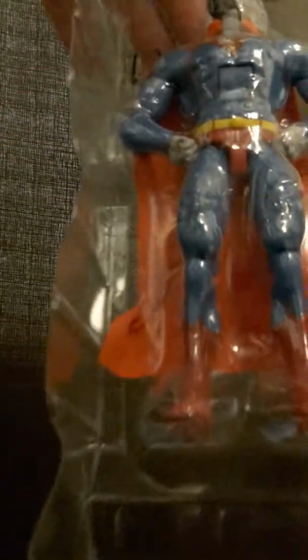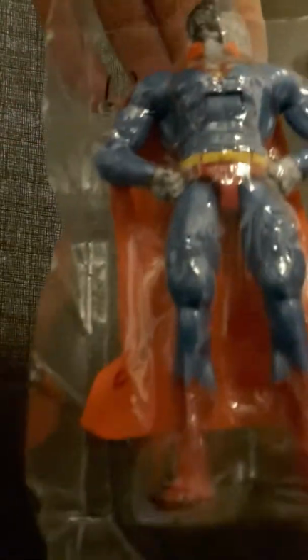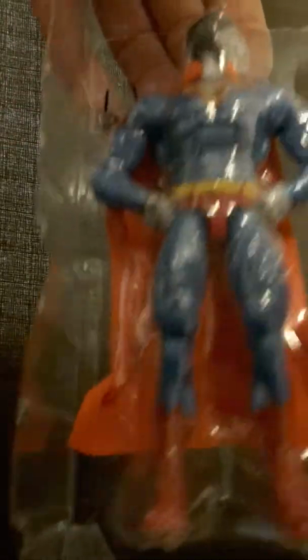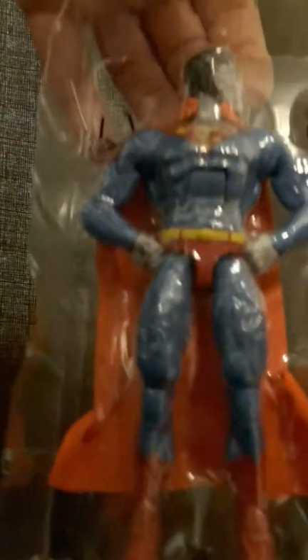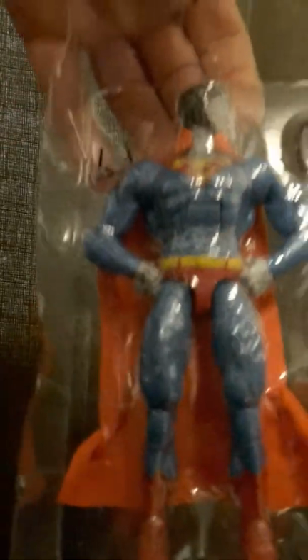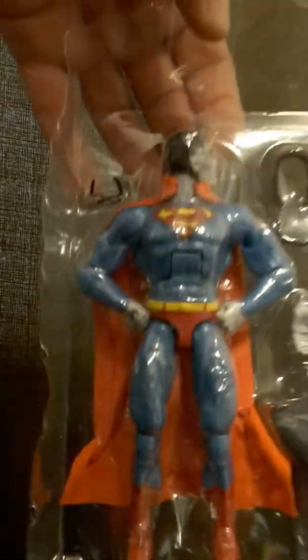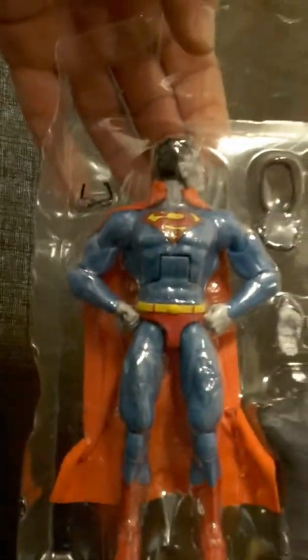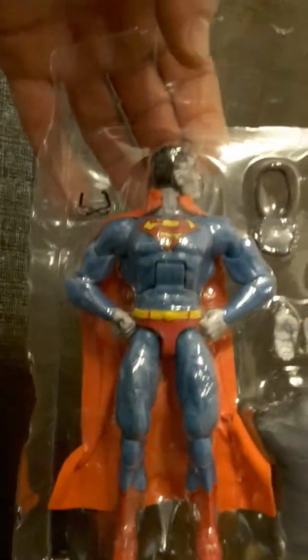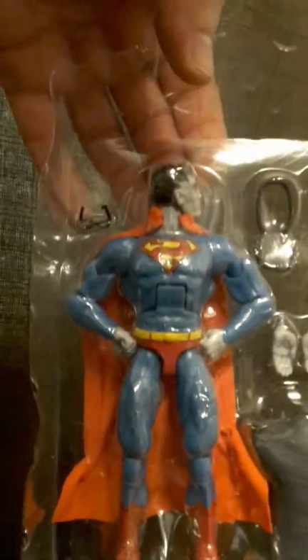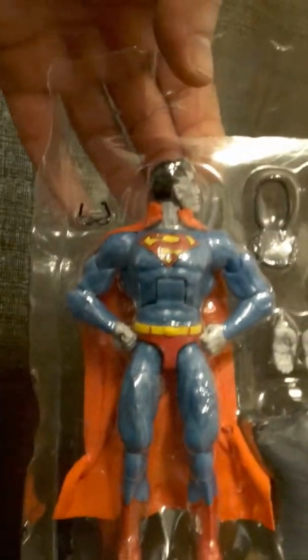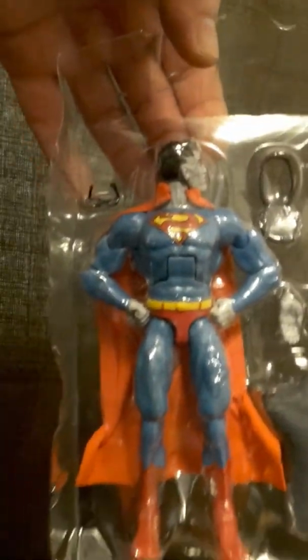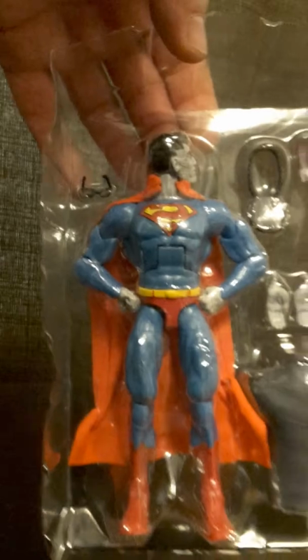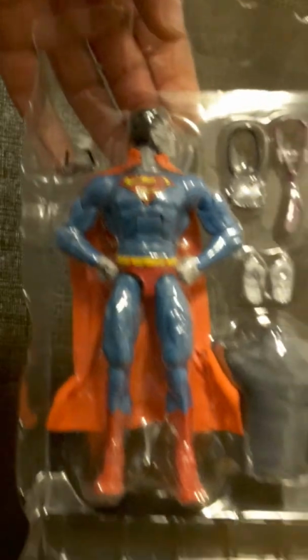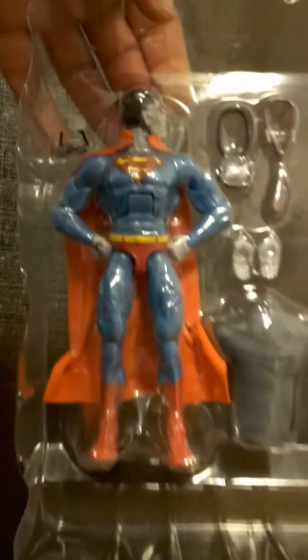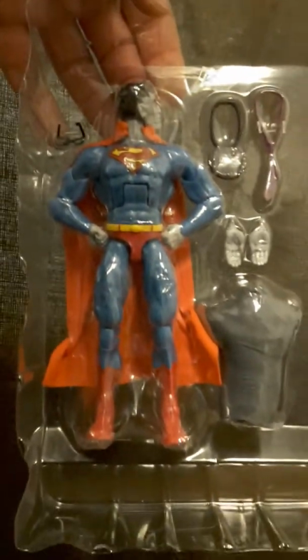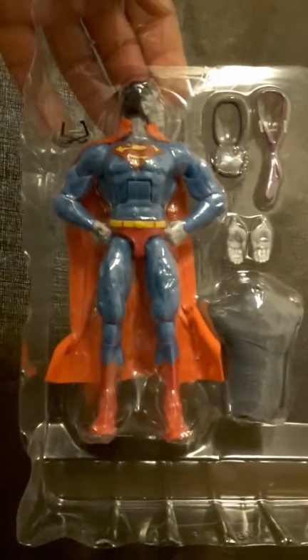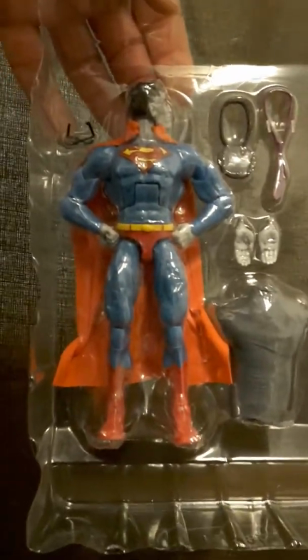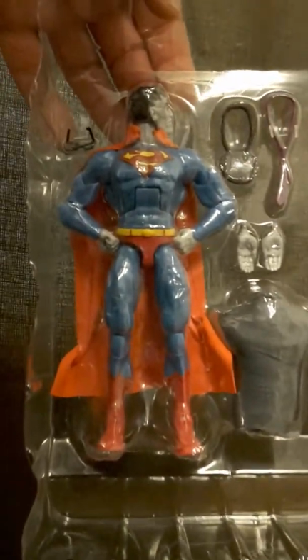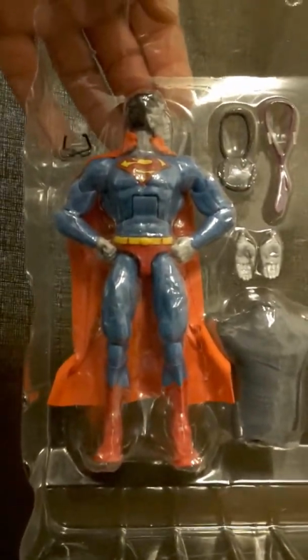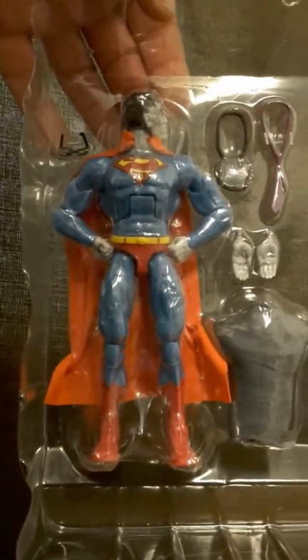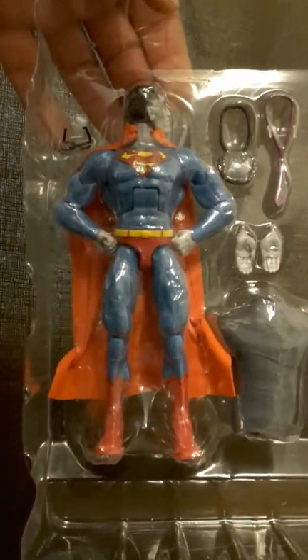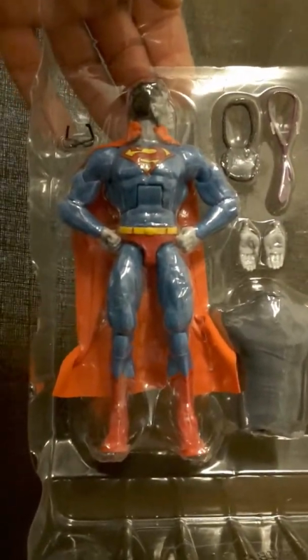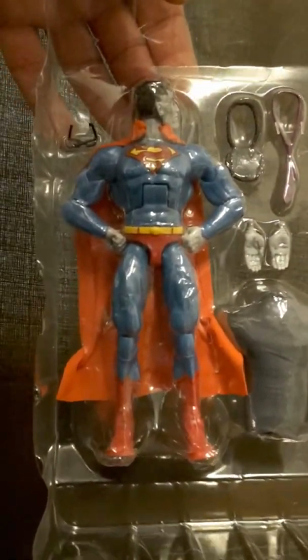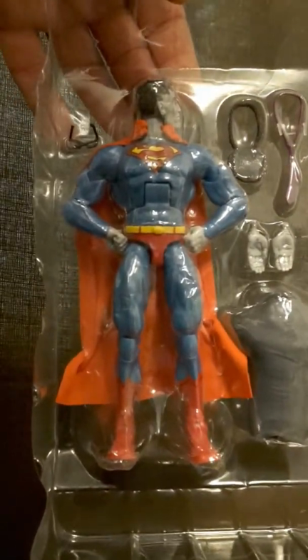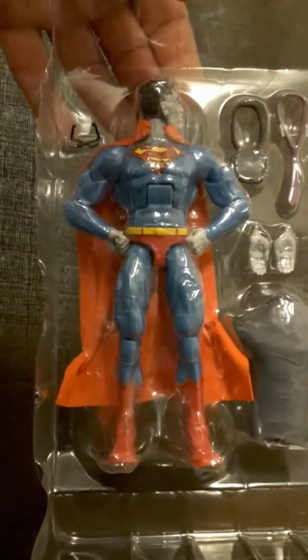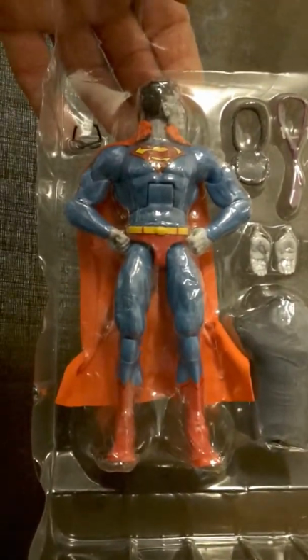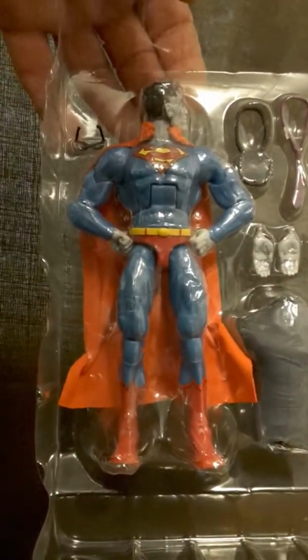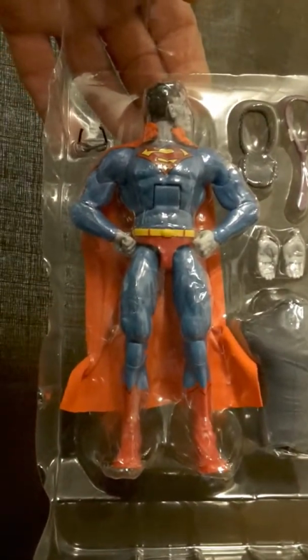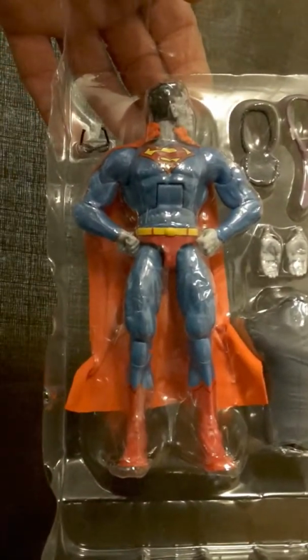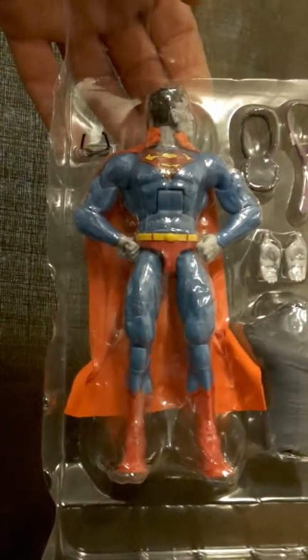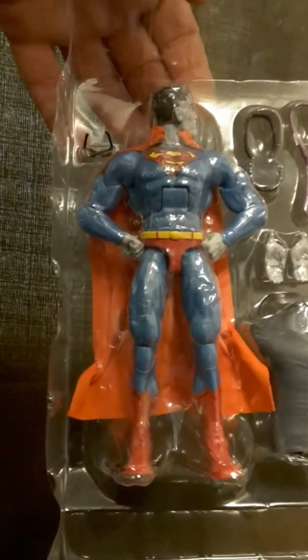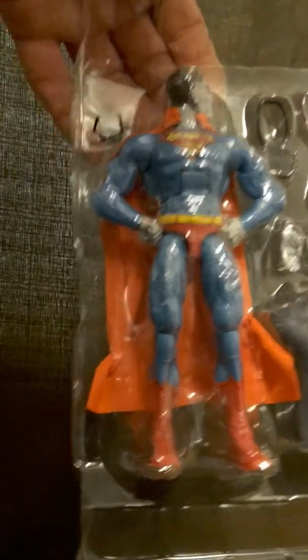There's the front side of him, in all of his Superman glory.